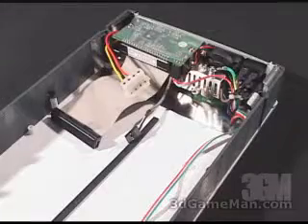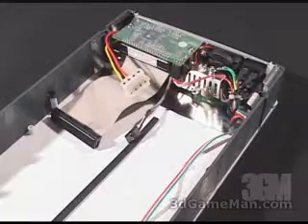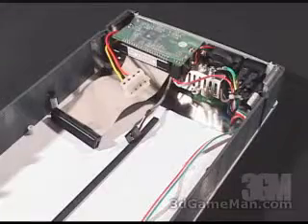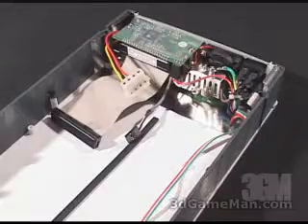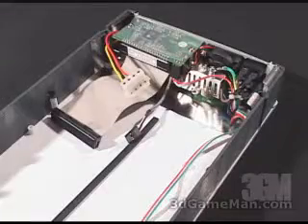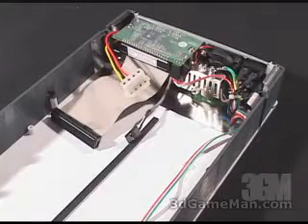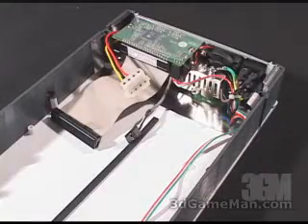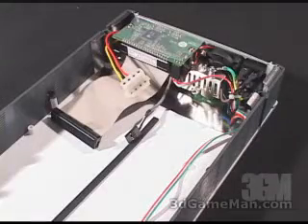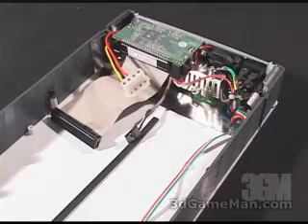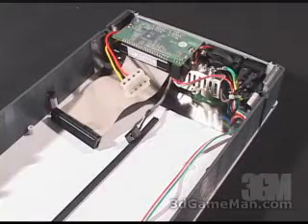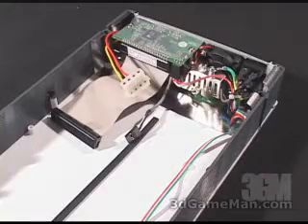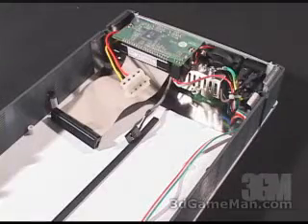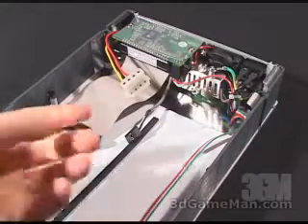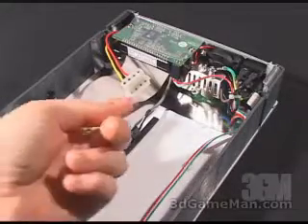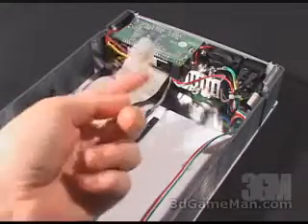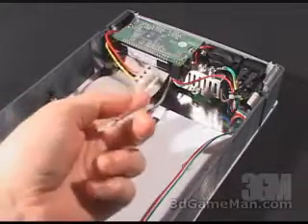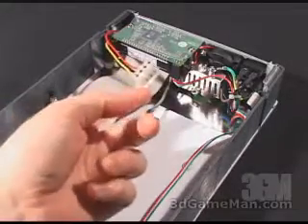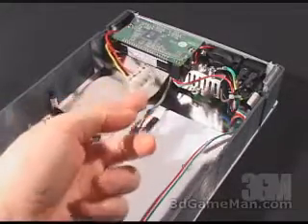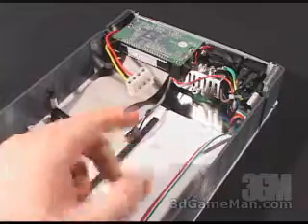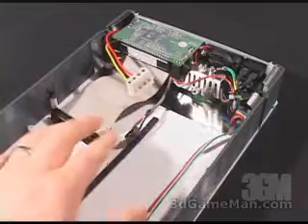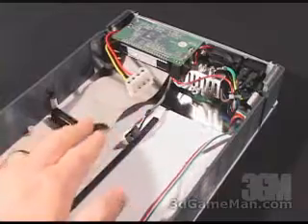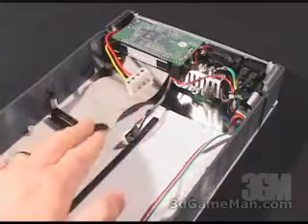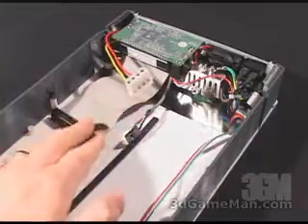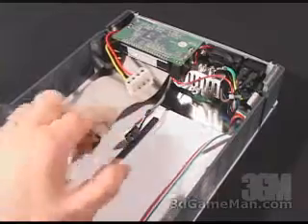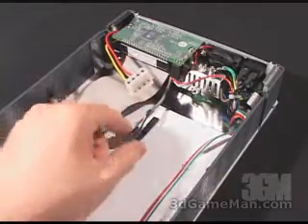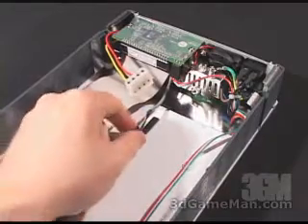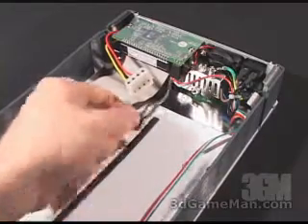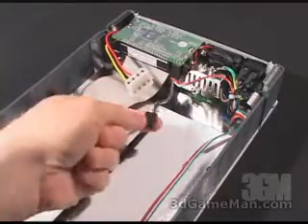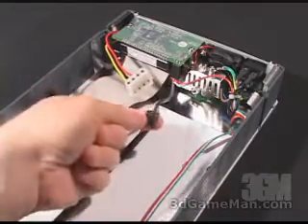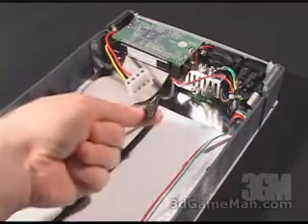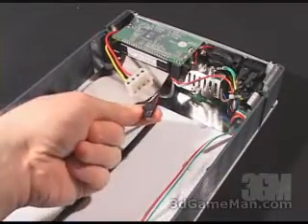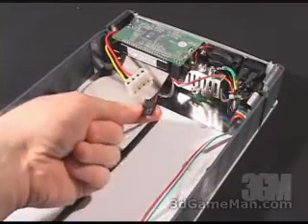On the inside, they are the same. You've got a power cable, an IDE cable, as well as the audio cable.